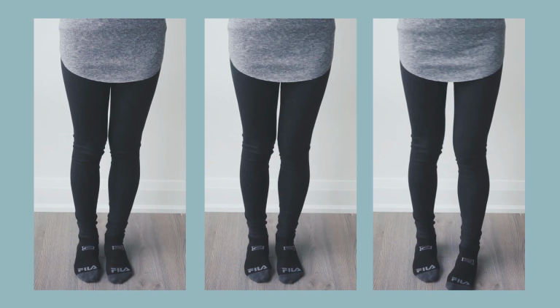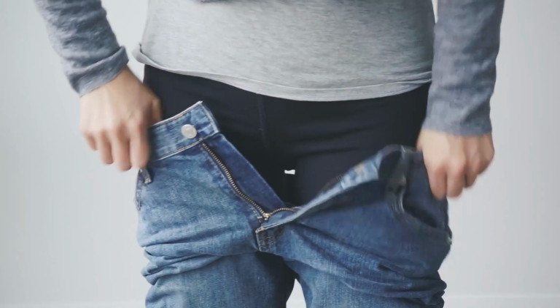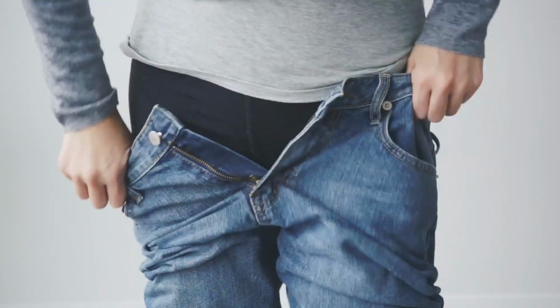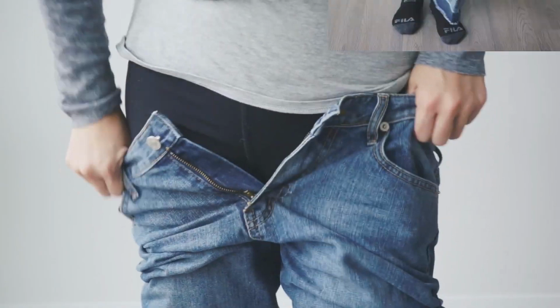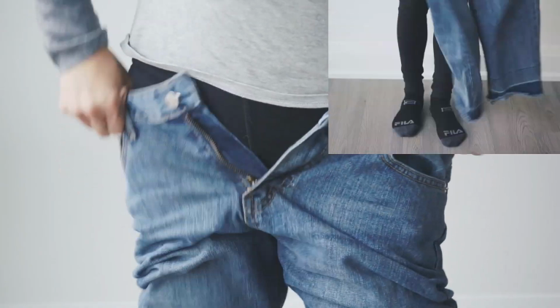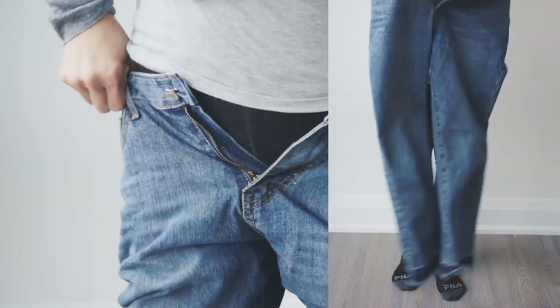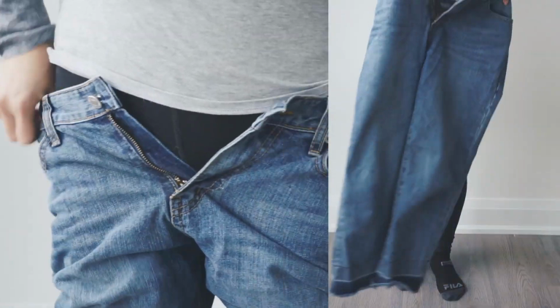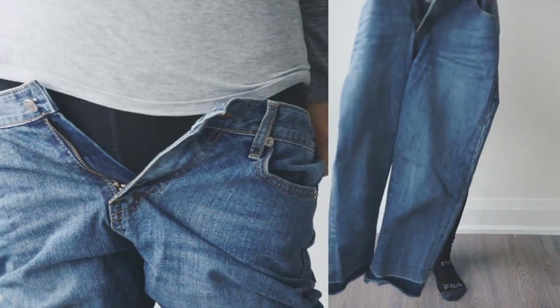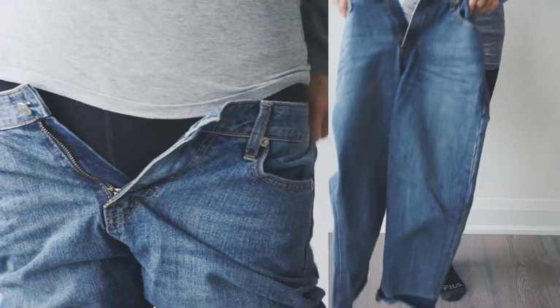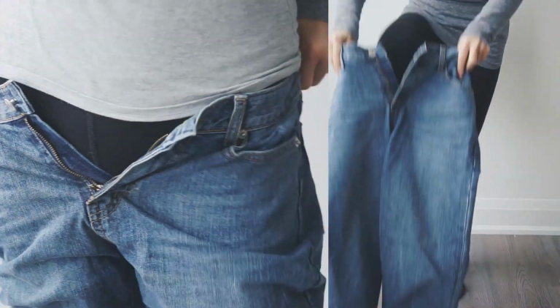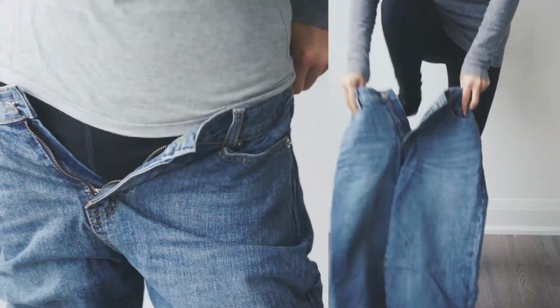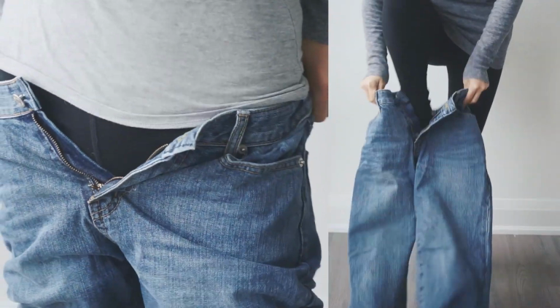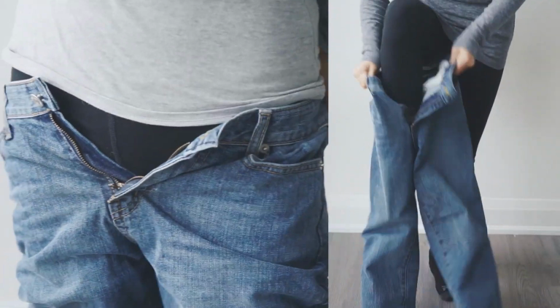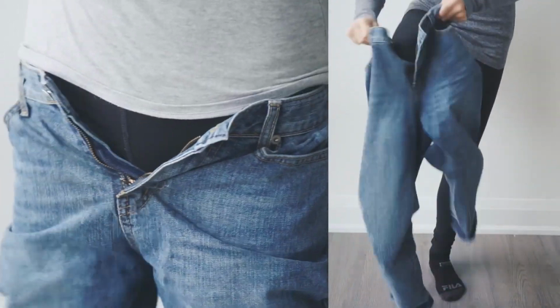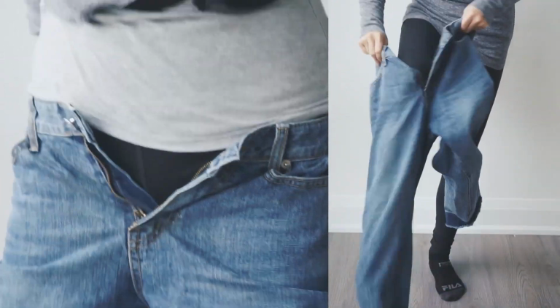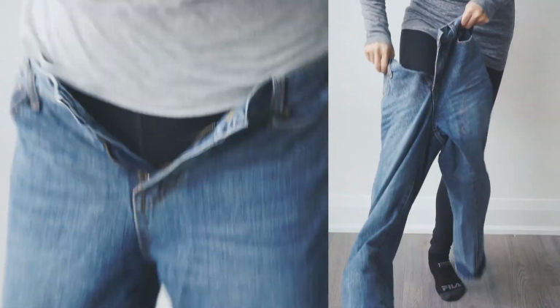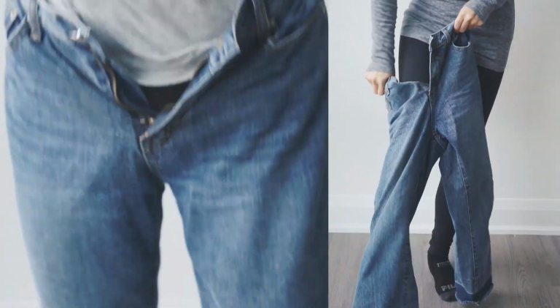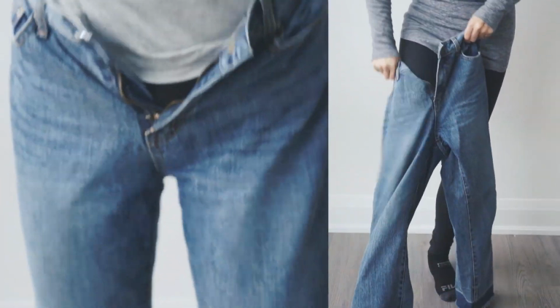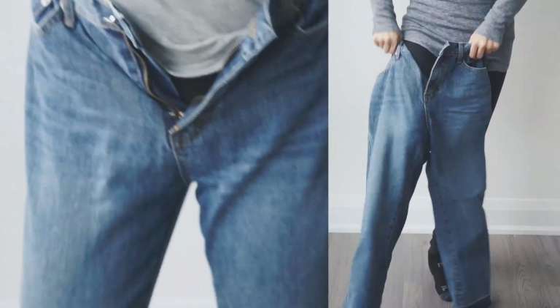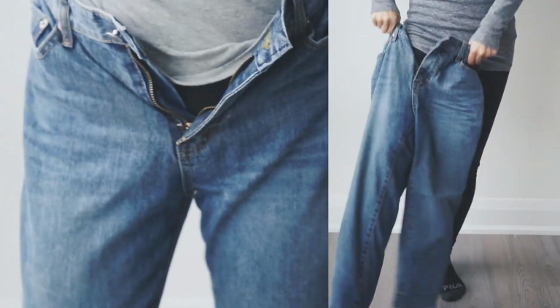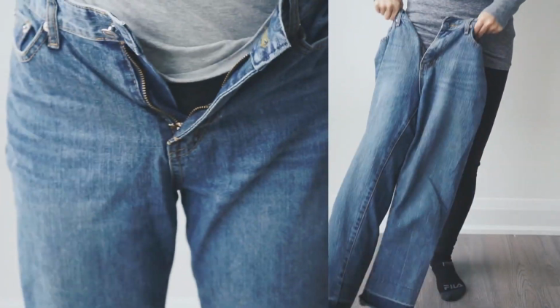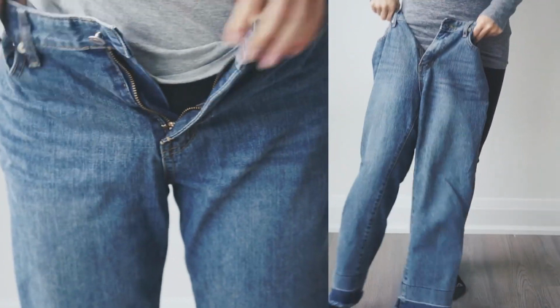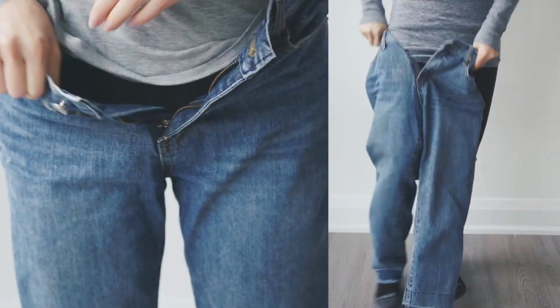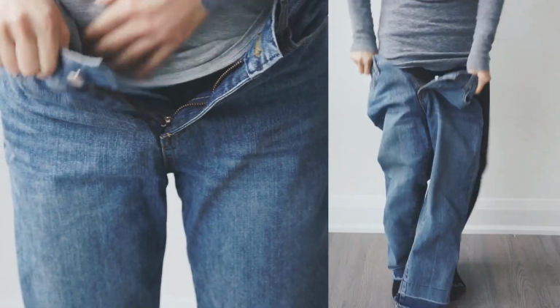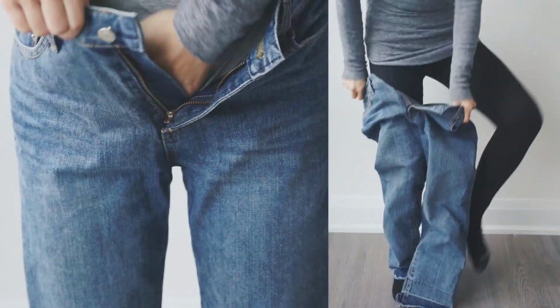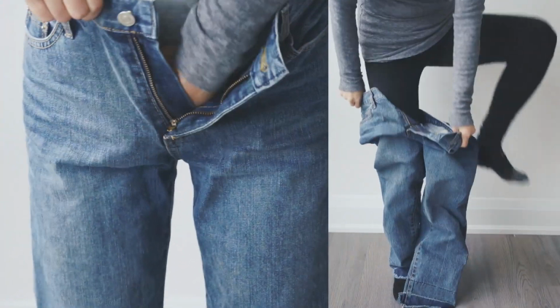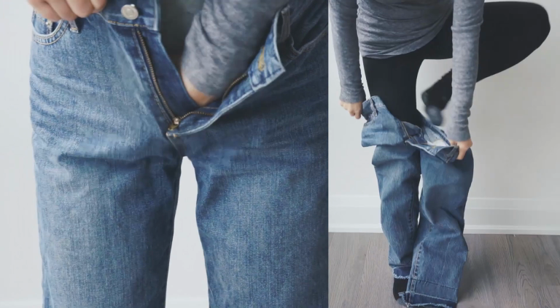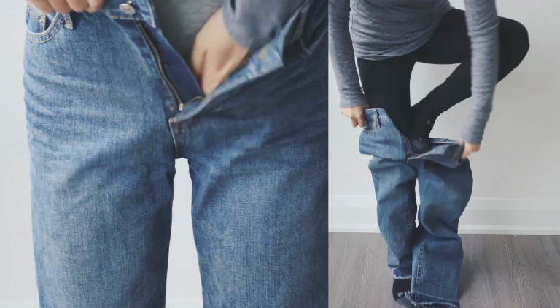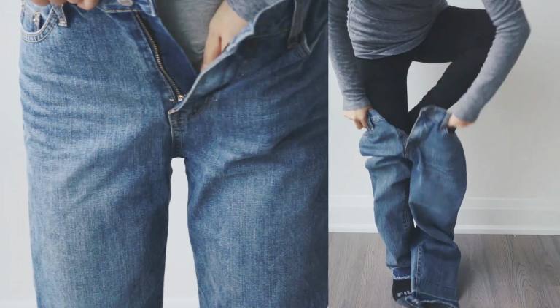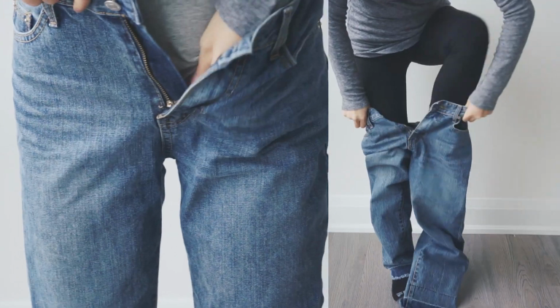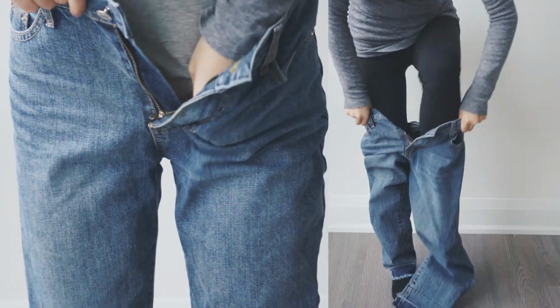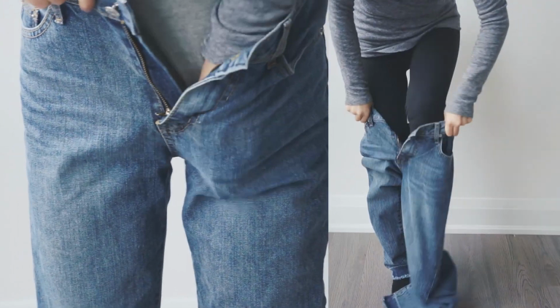With thick sturdy jeans or any pant, tuck as many of your under layers into the waistband.